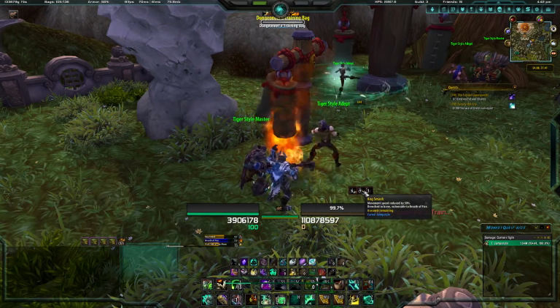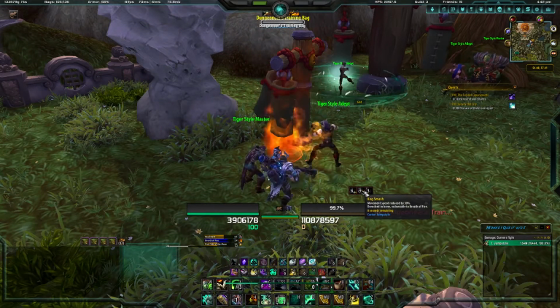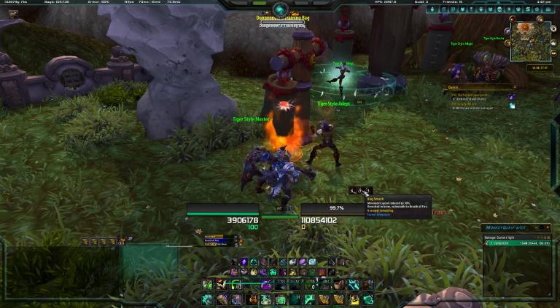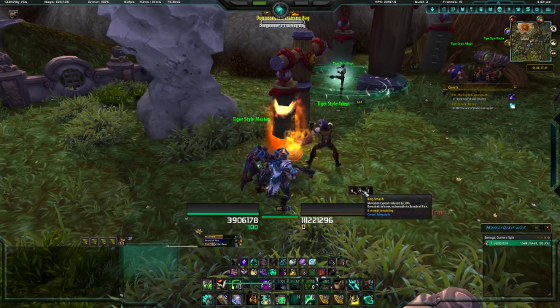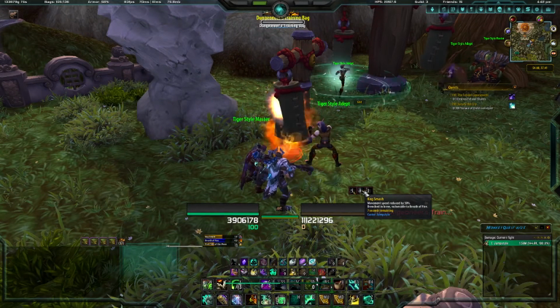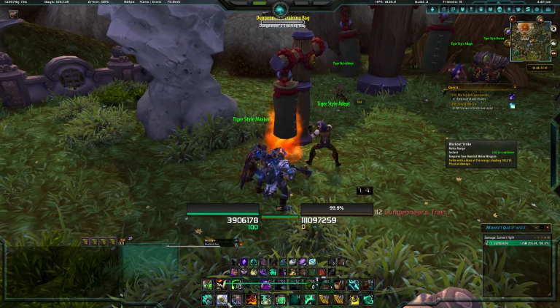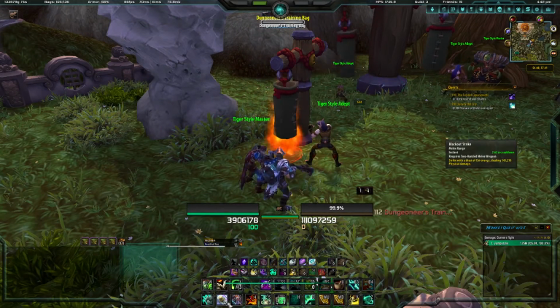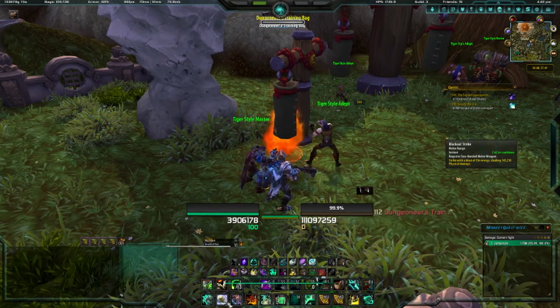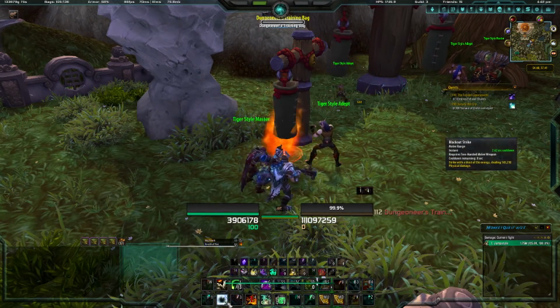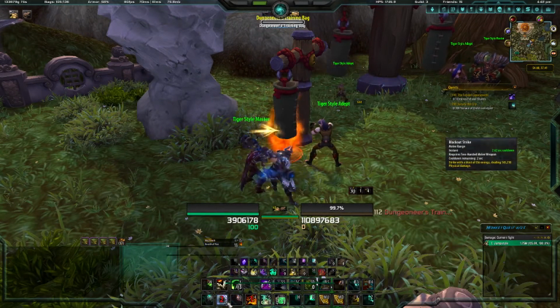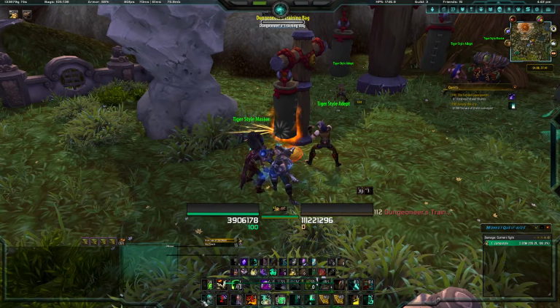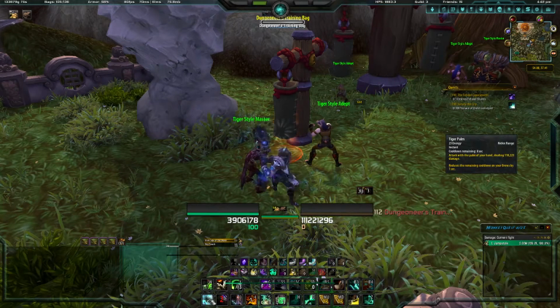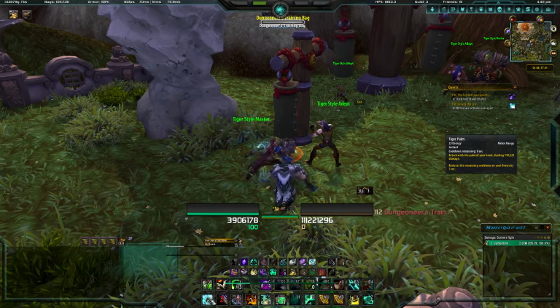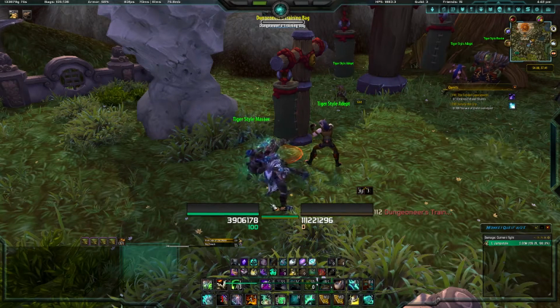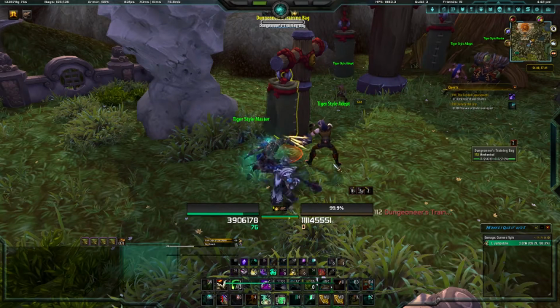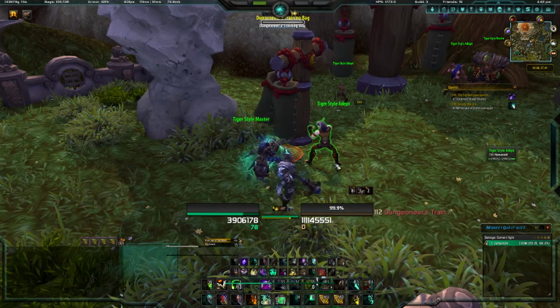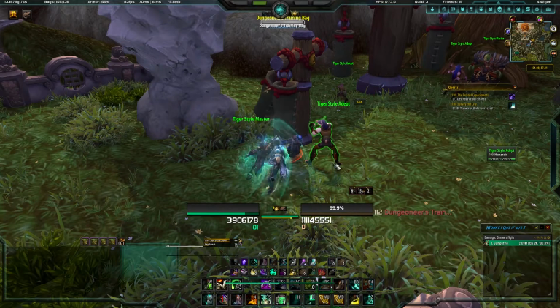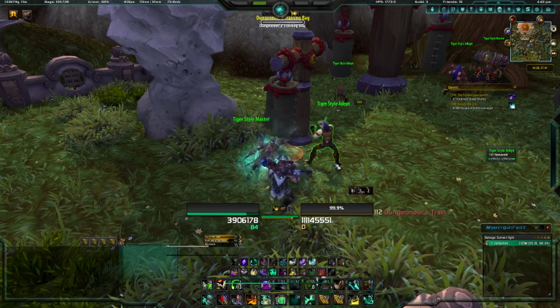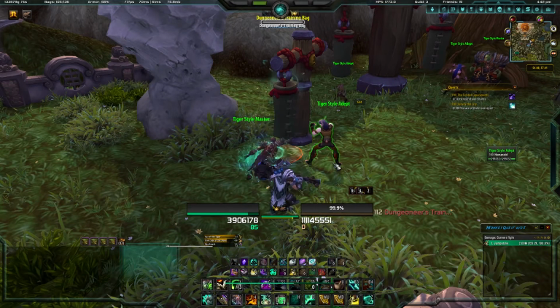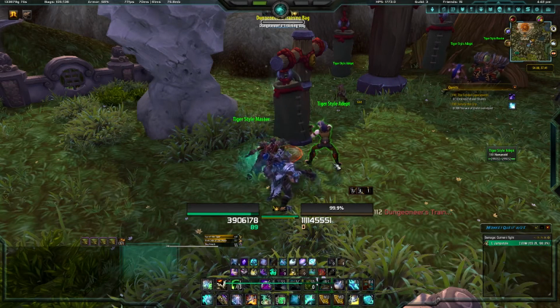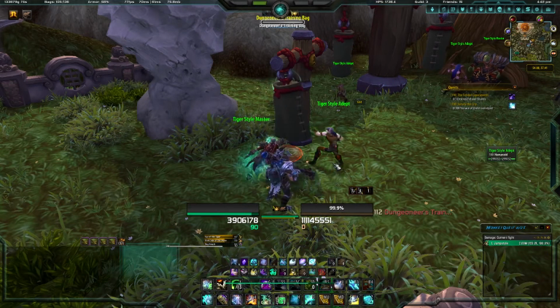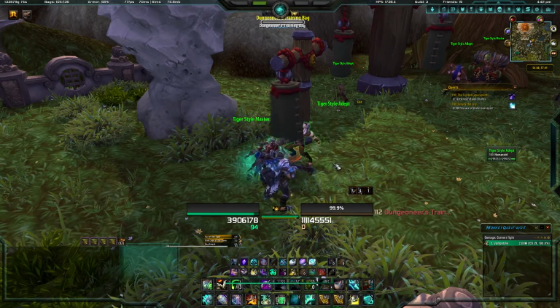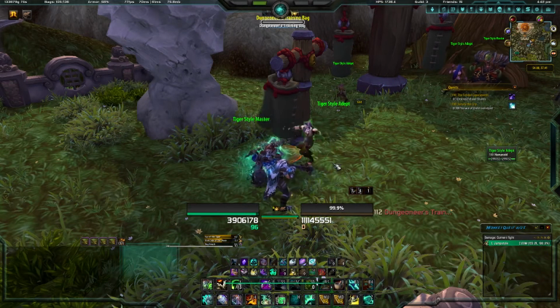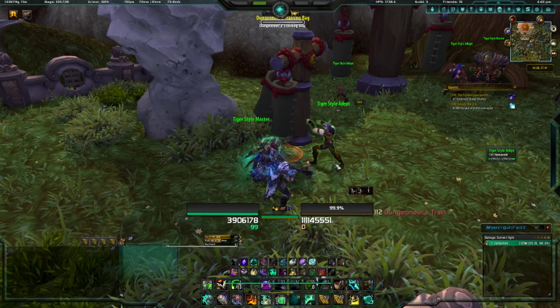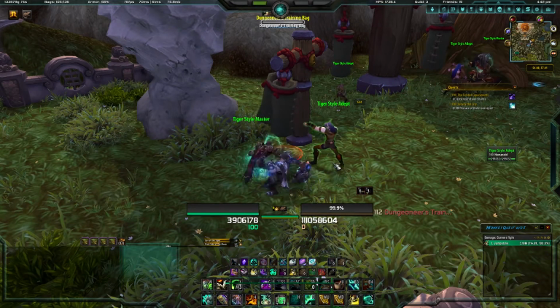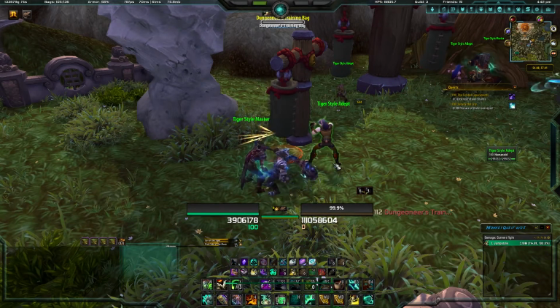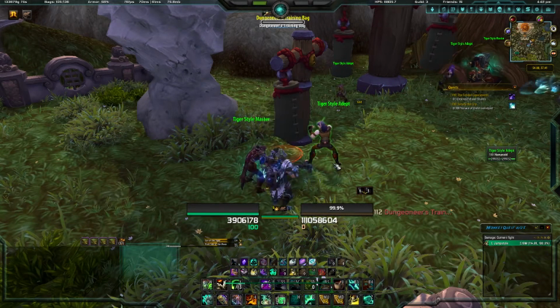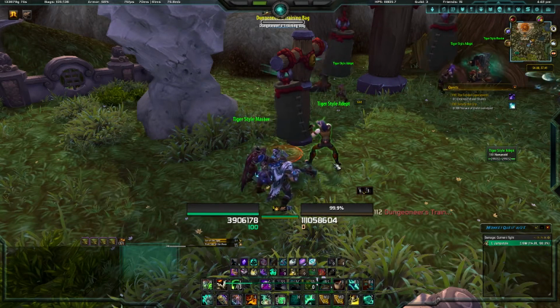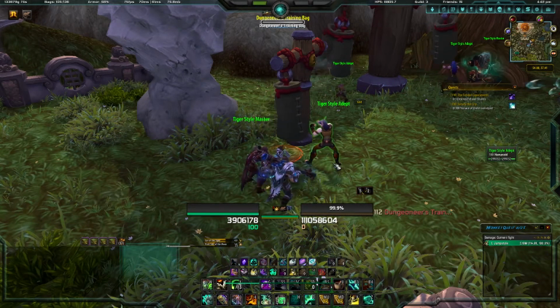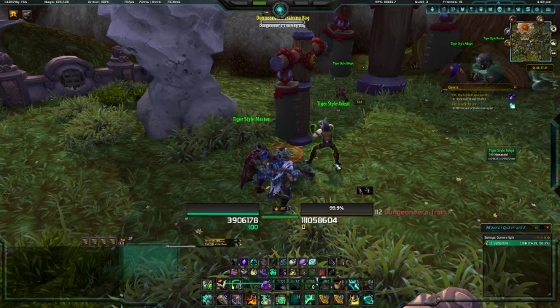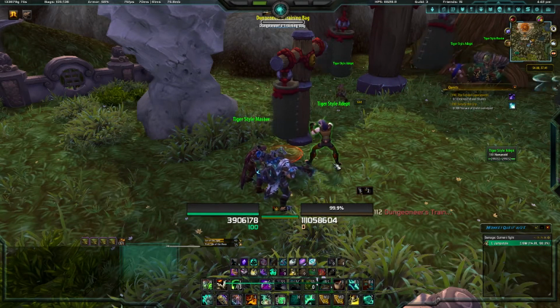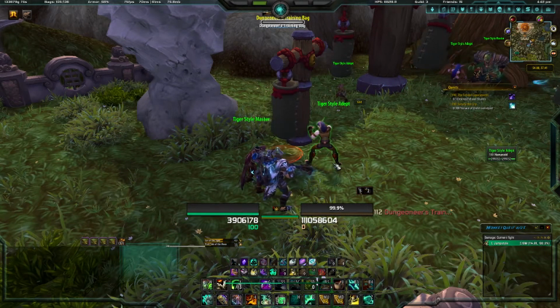You hit Blackout, then you hit Keg Smash so you get a whole bunch of them, then you hit Blackout again. And I usually go to Fire because it gets a DoT on them — that's the damage. Blackout, Tiger — and that's the basis. You should have the aggro pretty much yours.